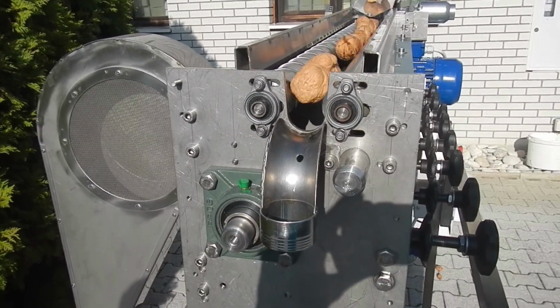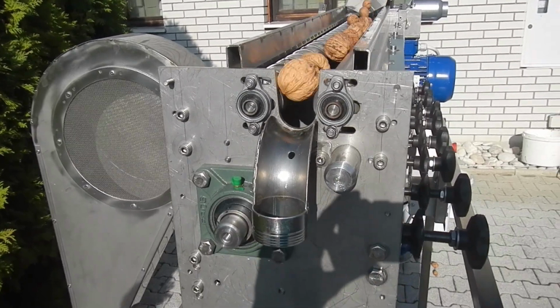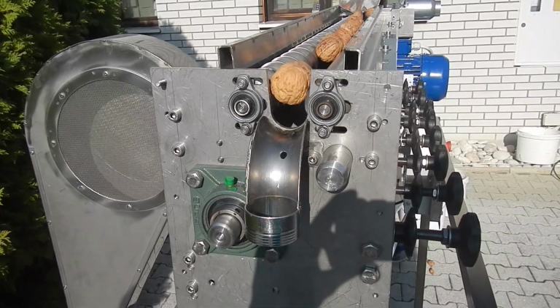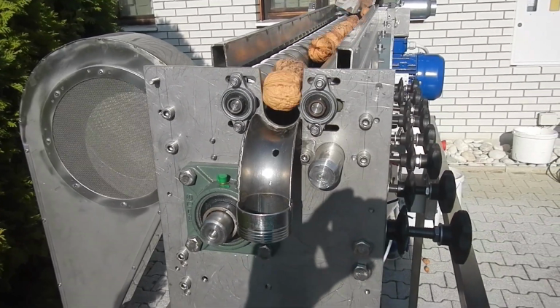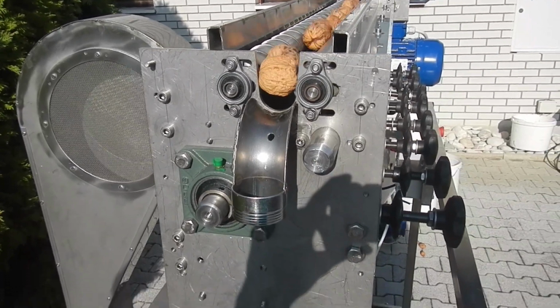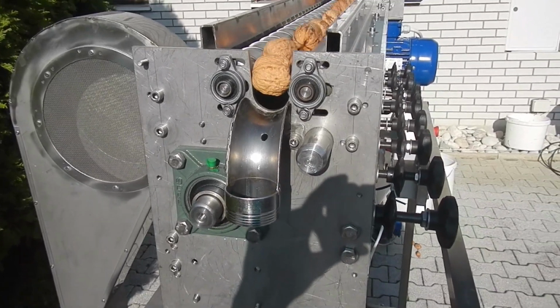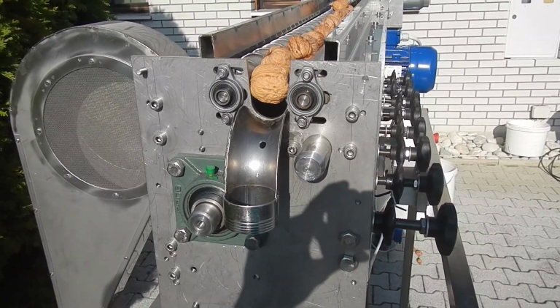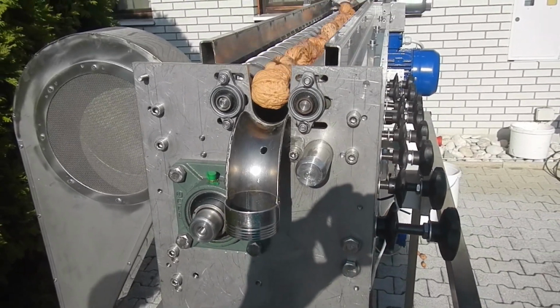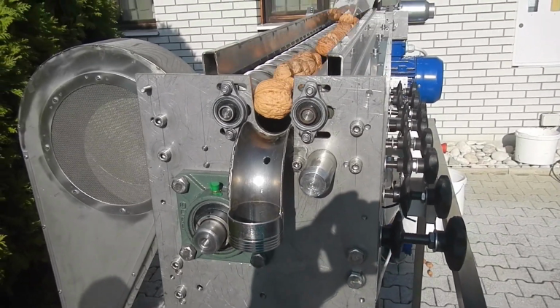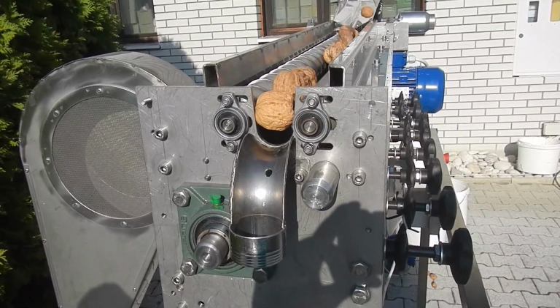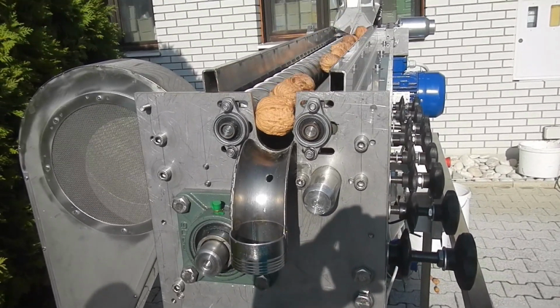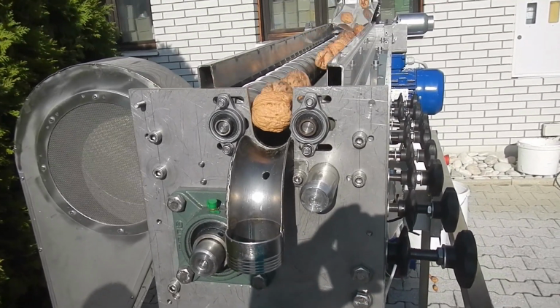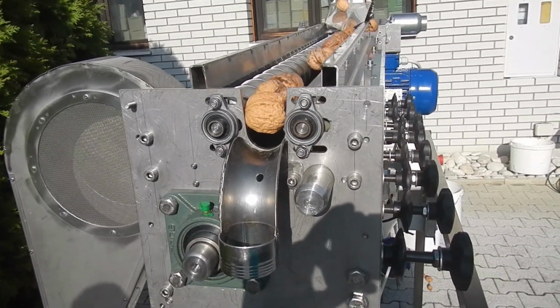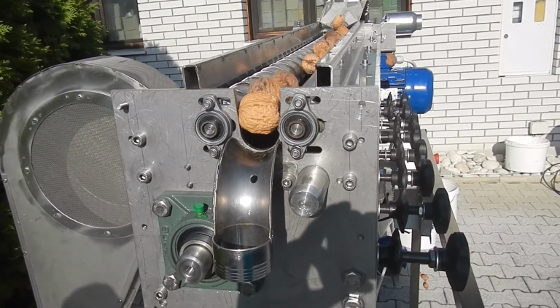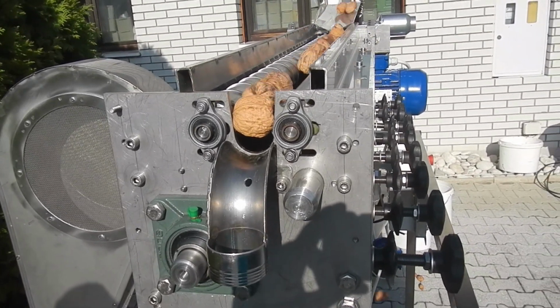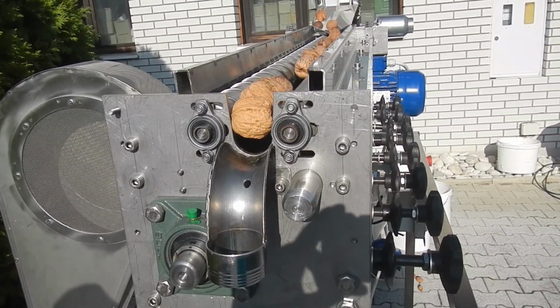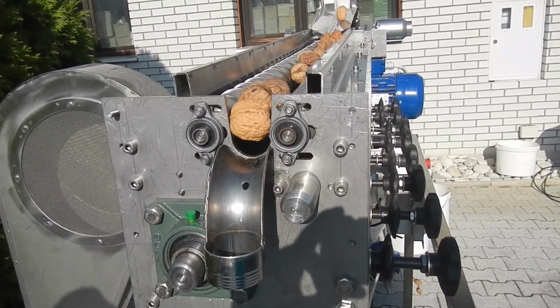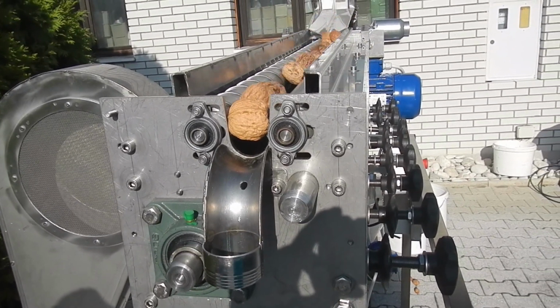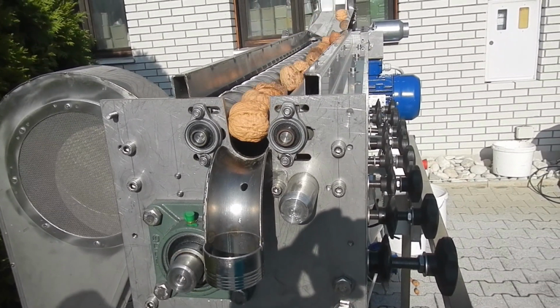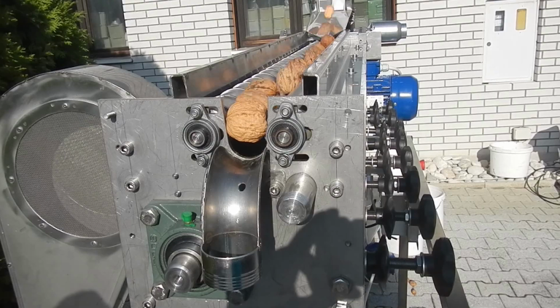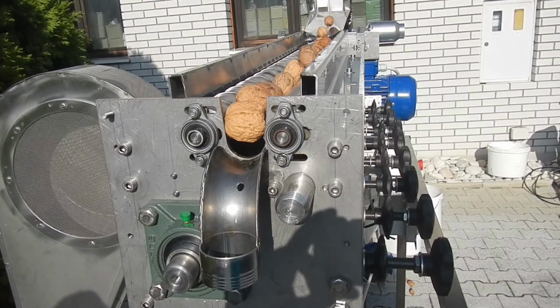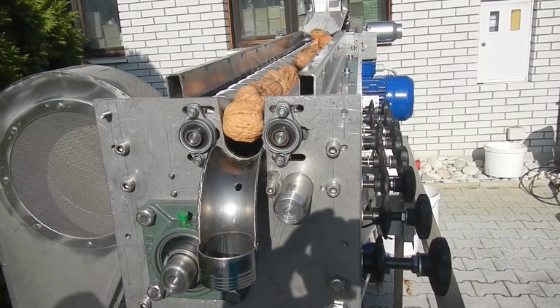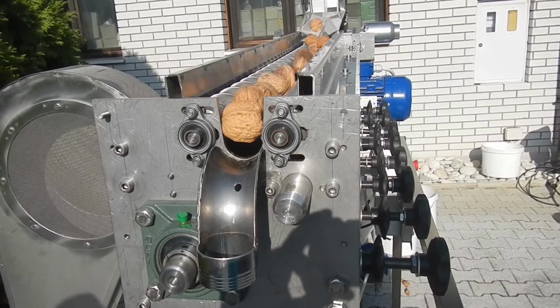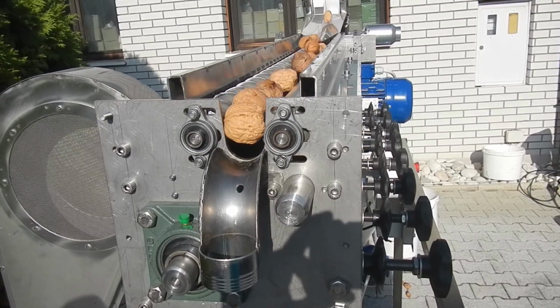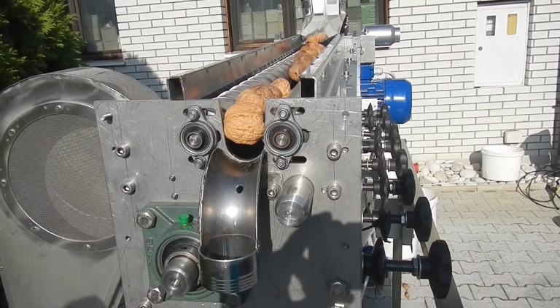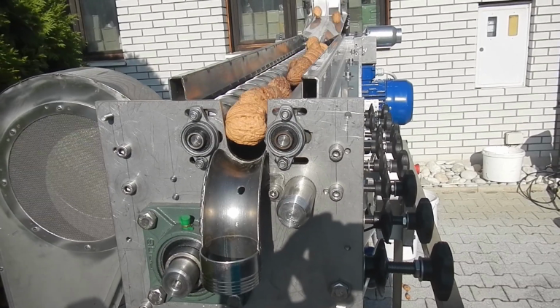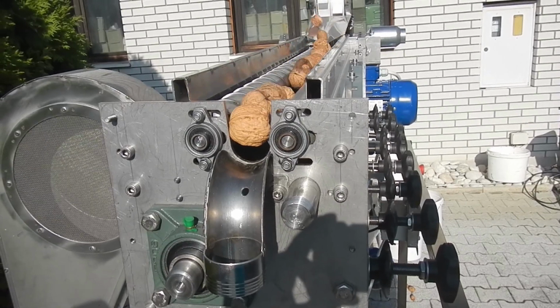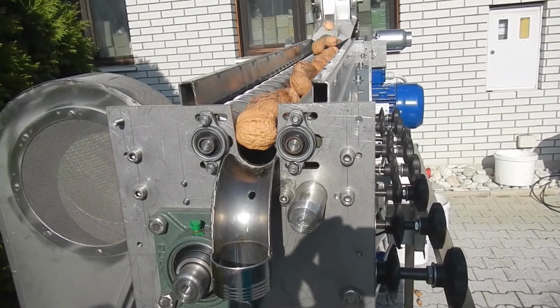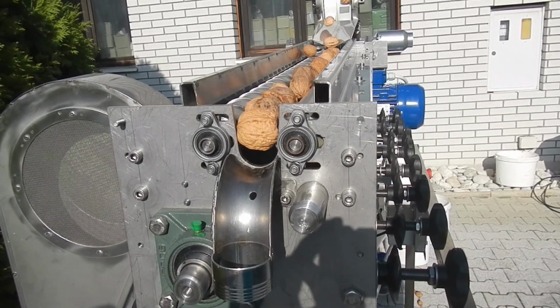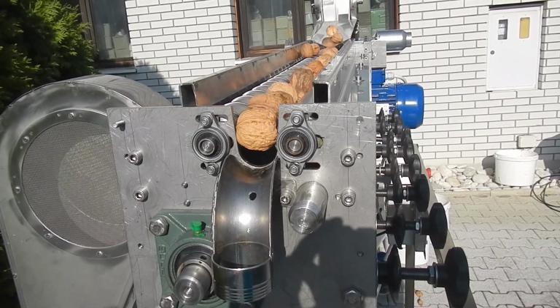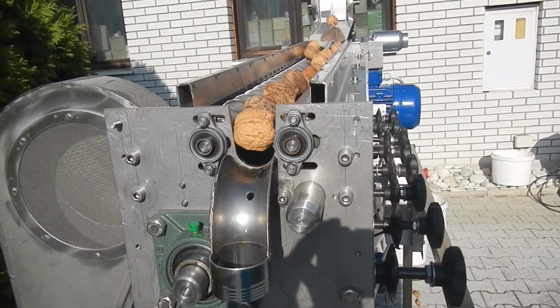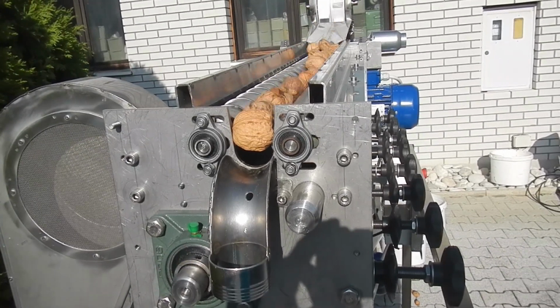The sorting unit can be adjusted in such a way that a certain size of nuts remains uncracked.